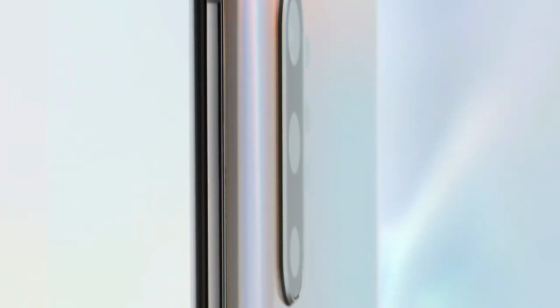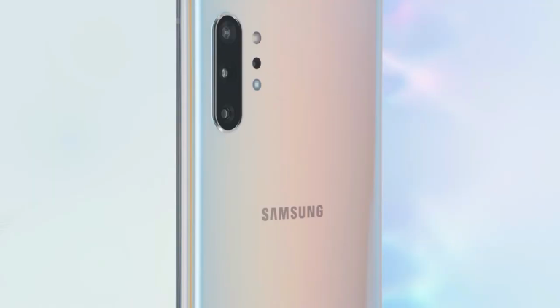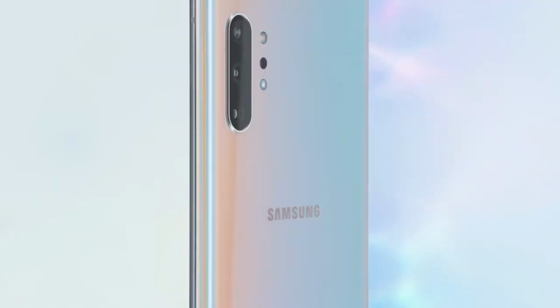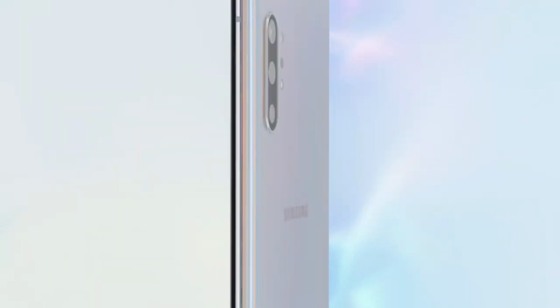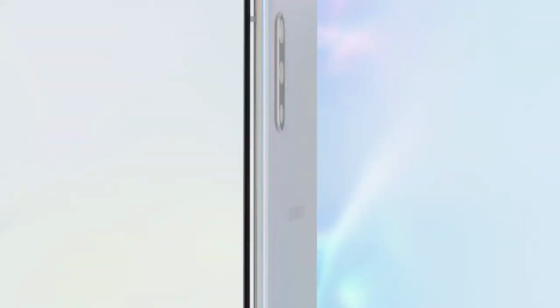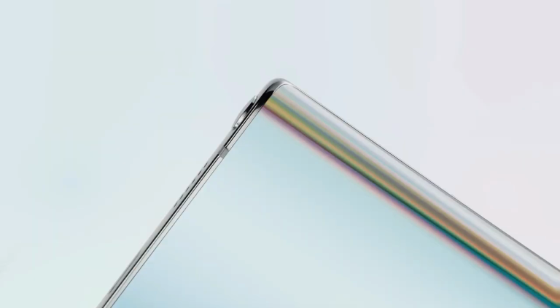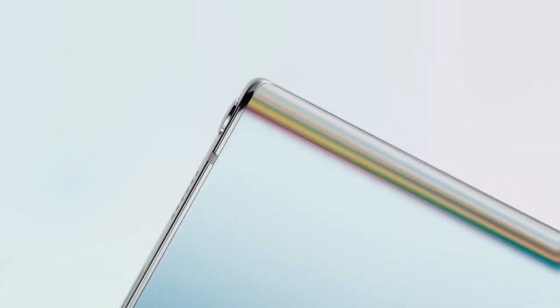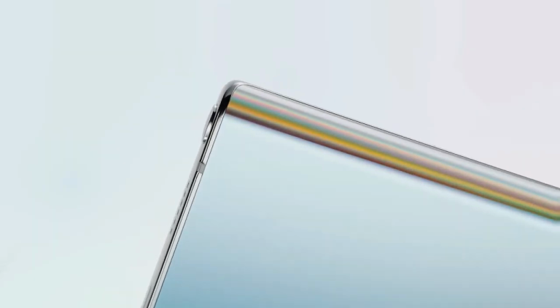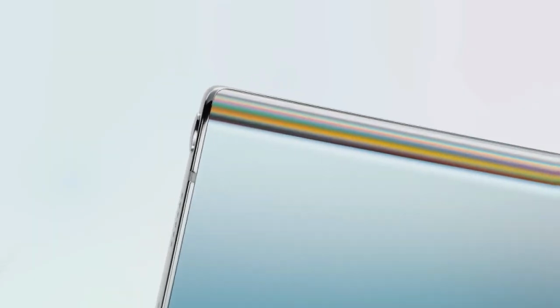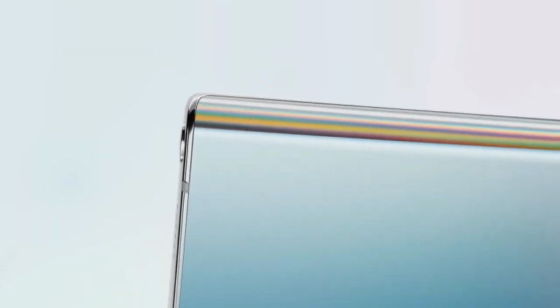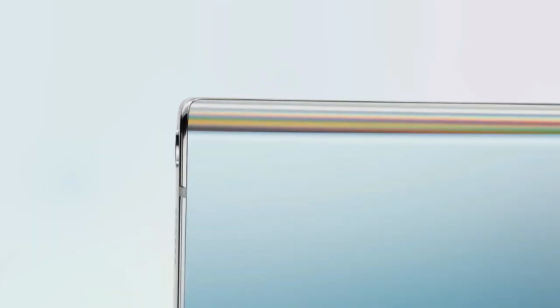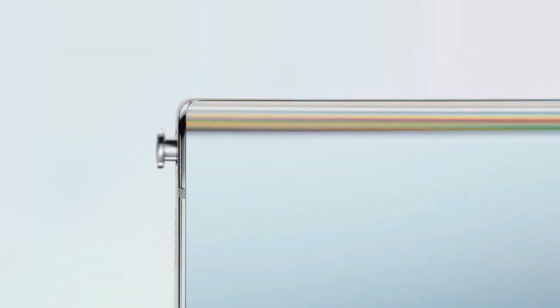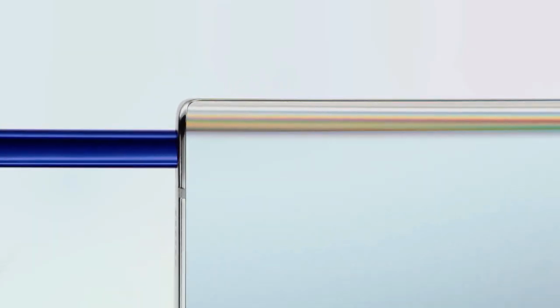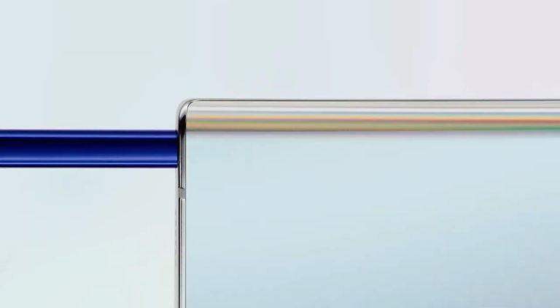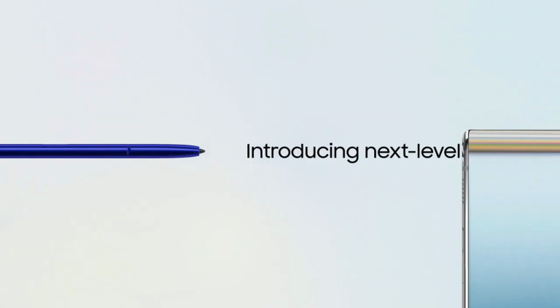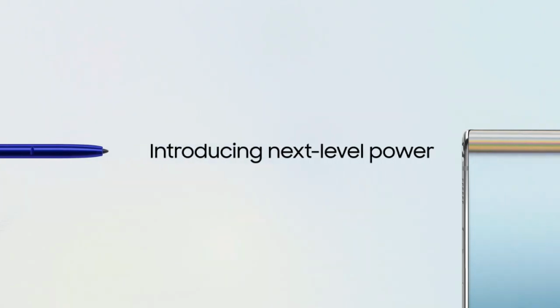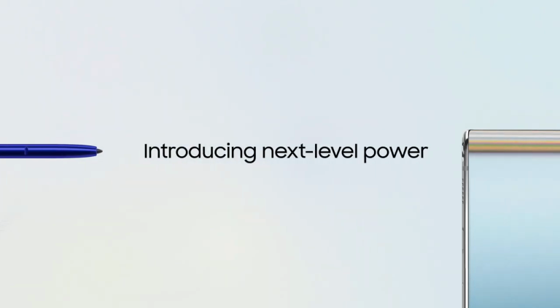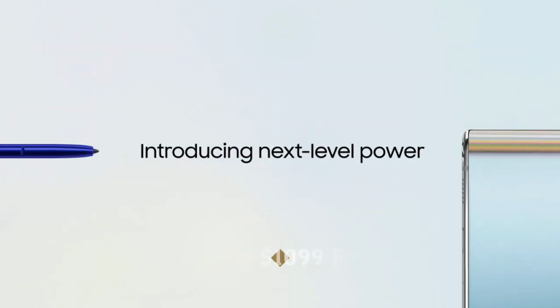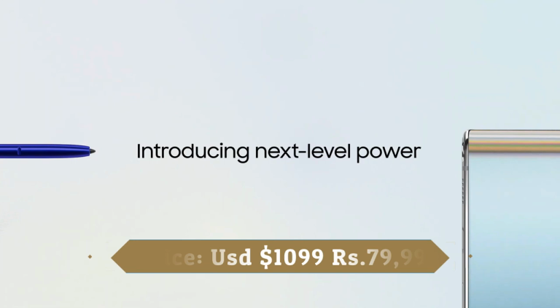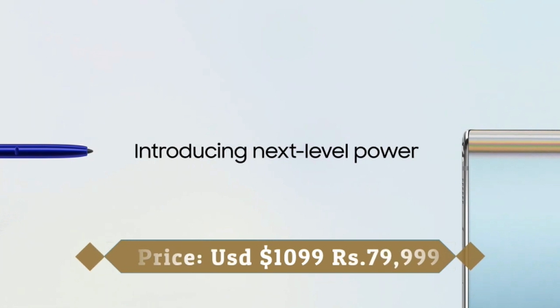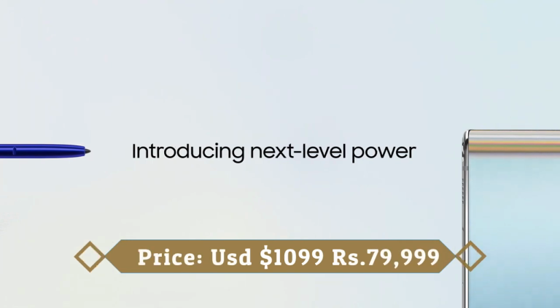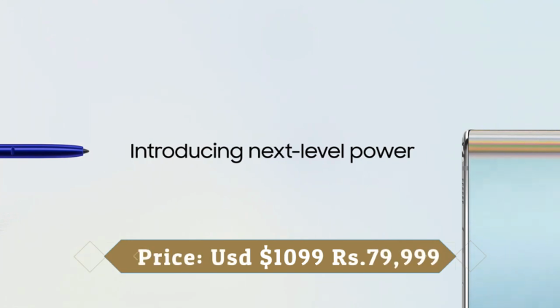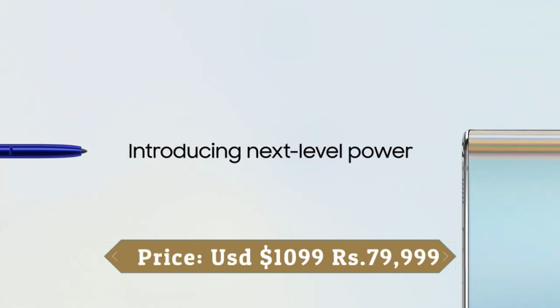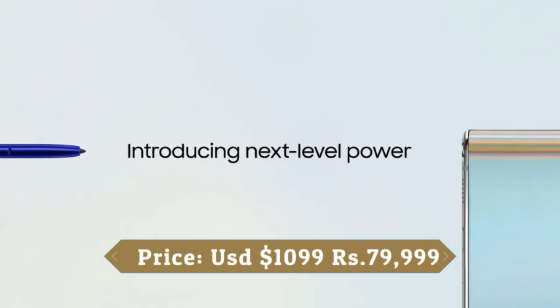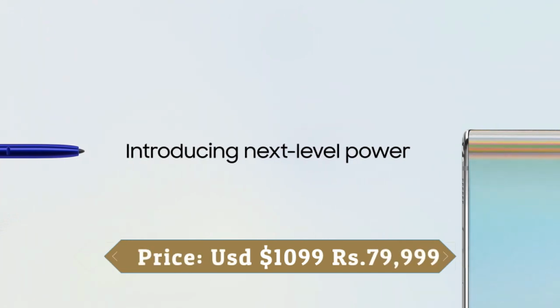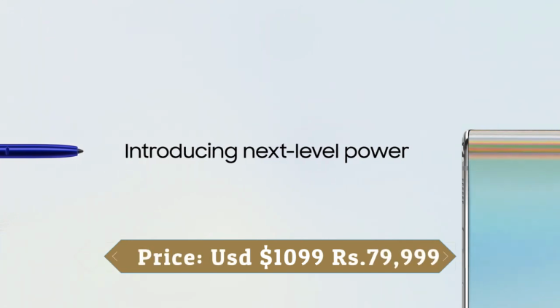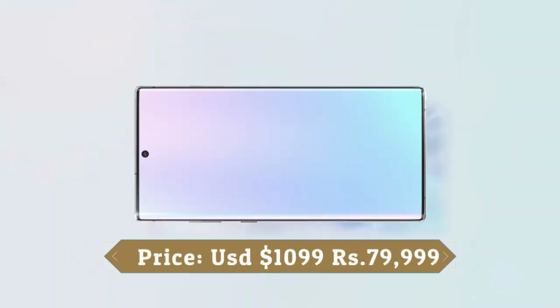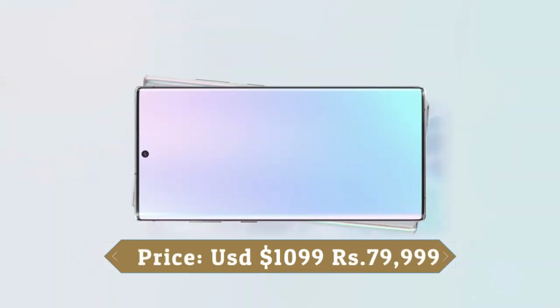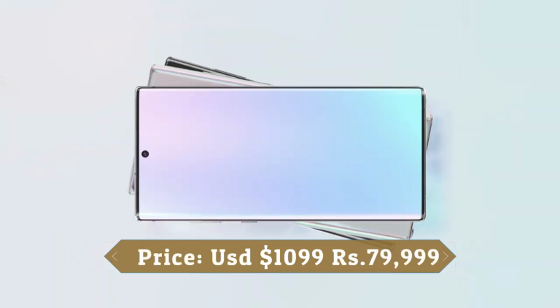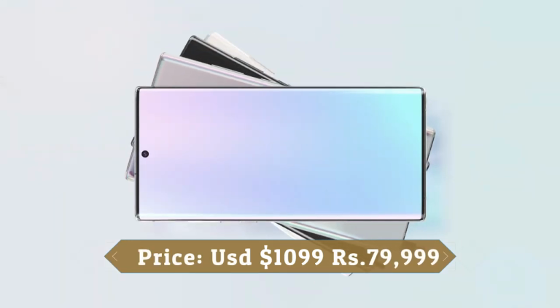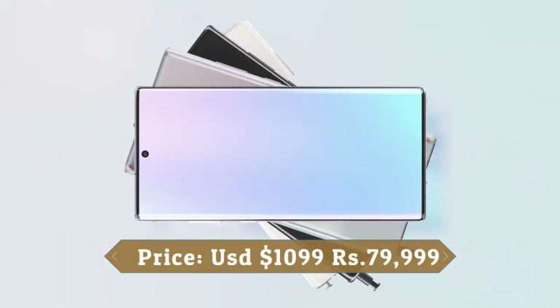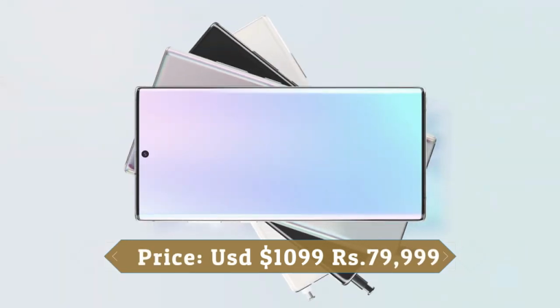This smartphone also supports face unlock. It was launched in Aura Black, Aura Glow, and Aura White colors.